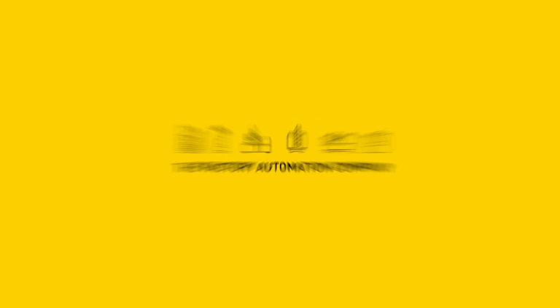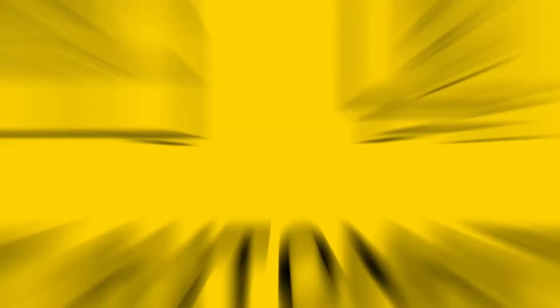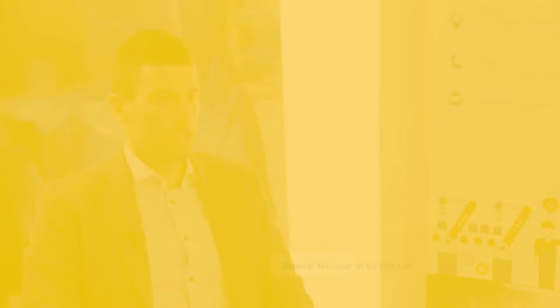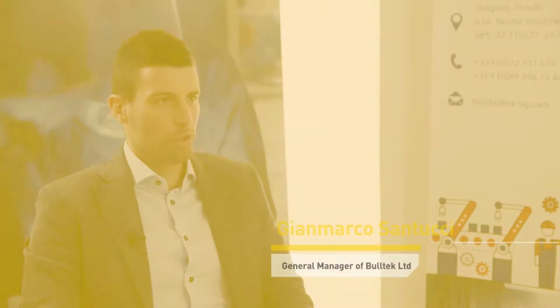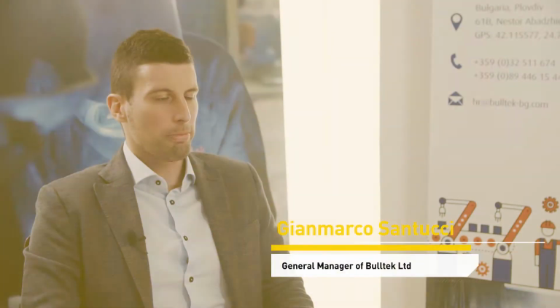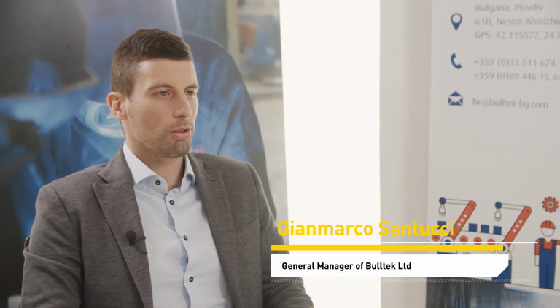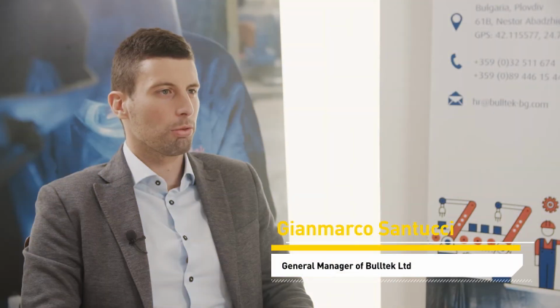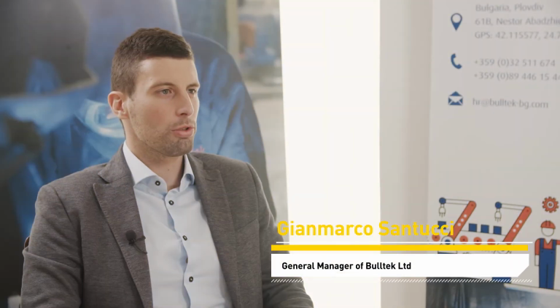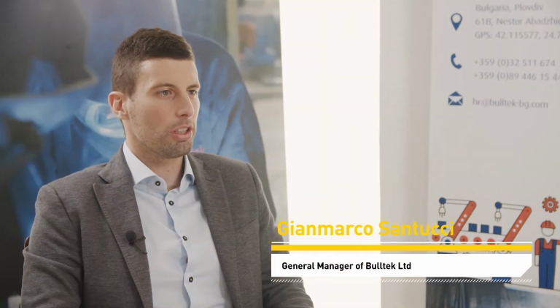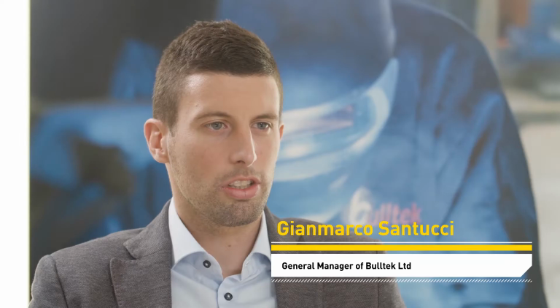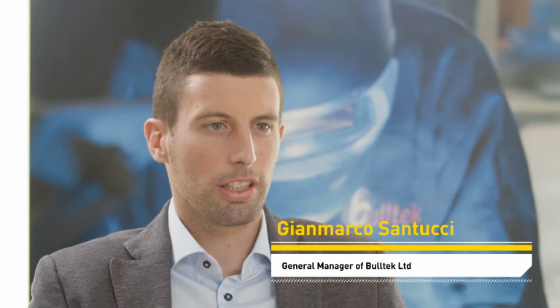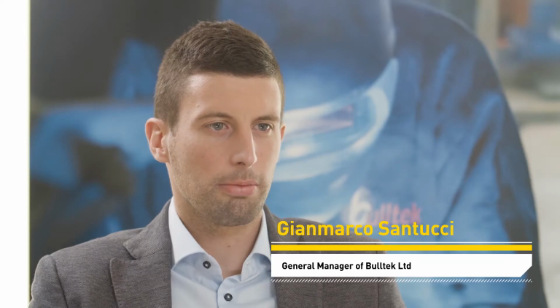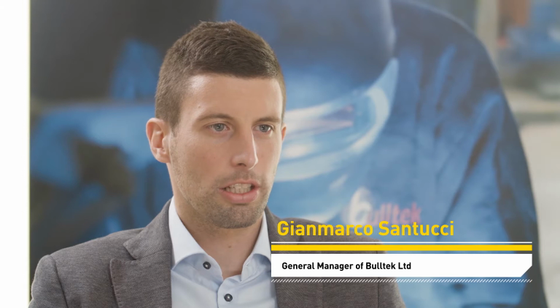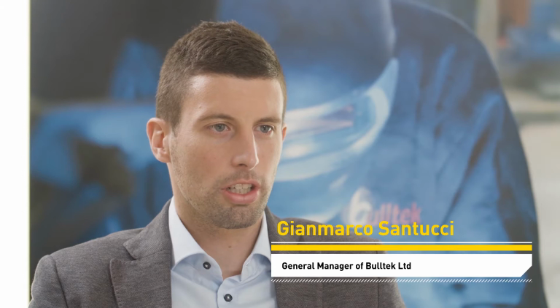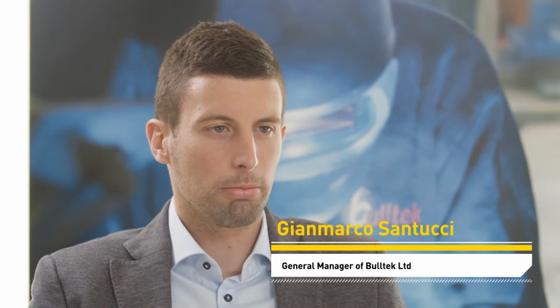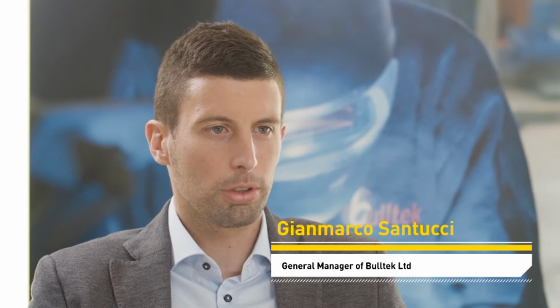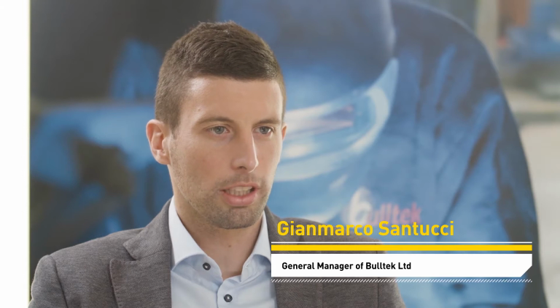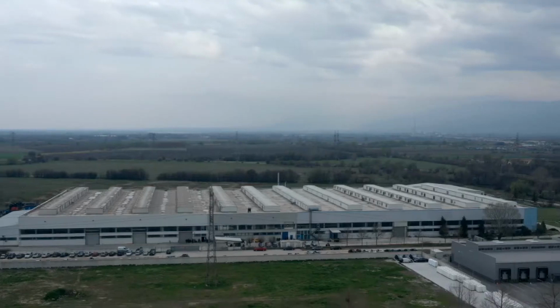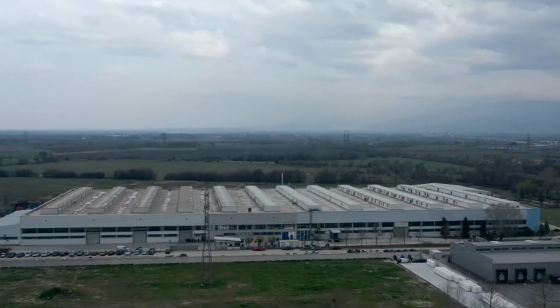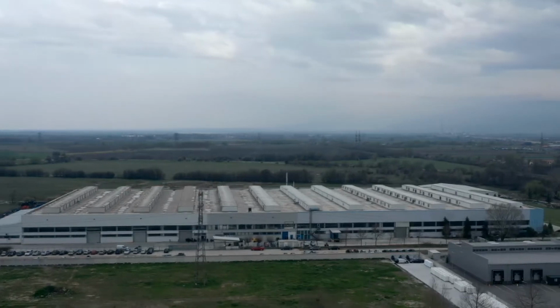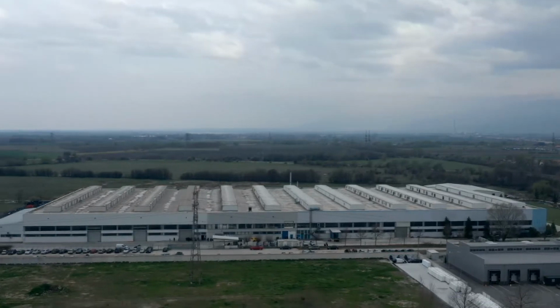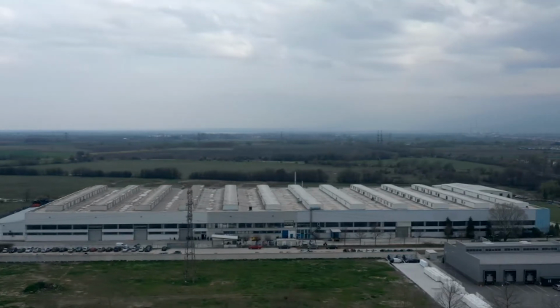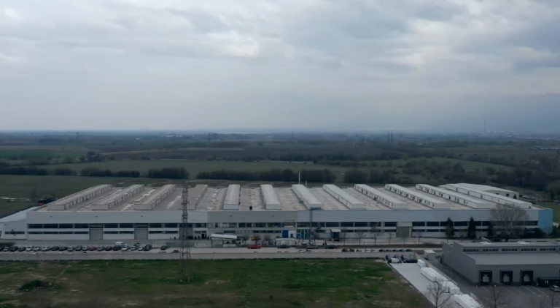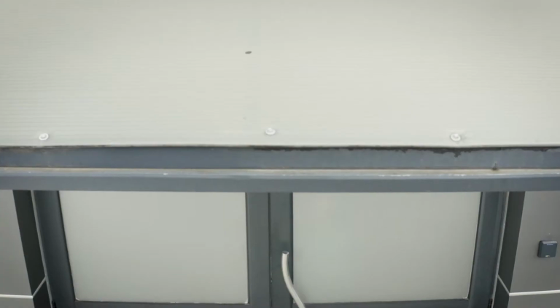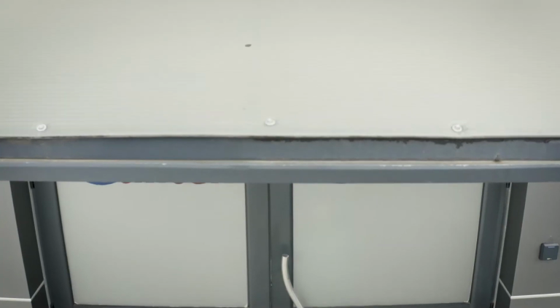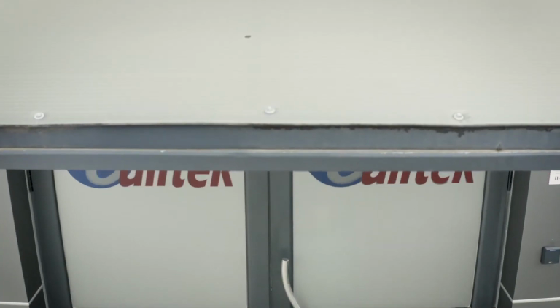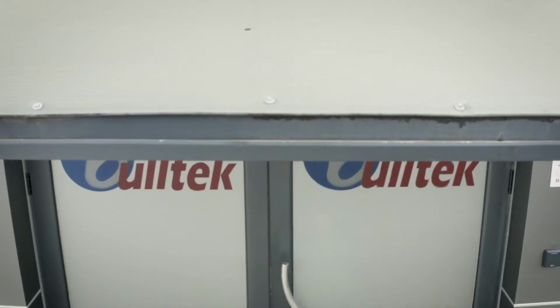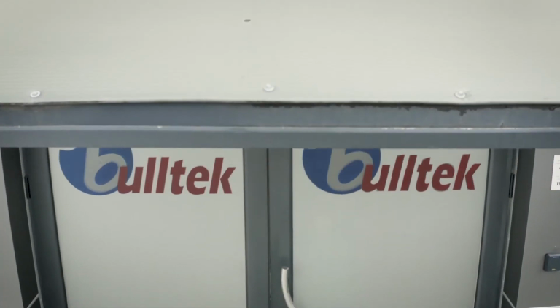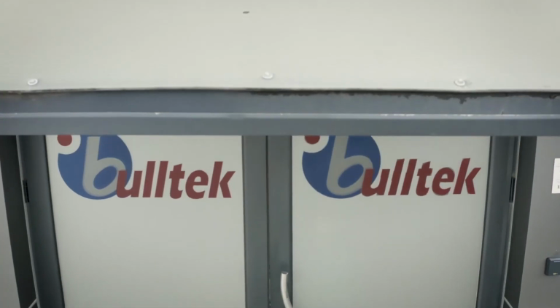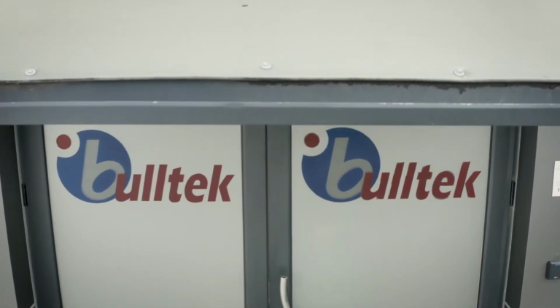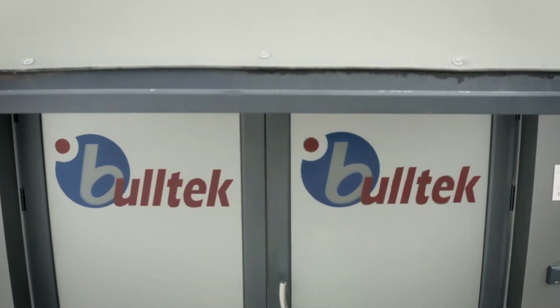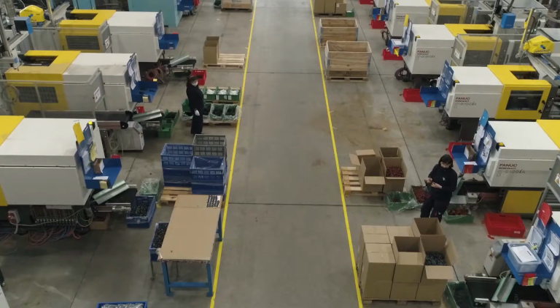My name is Jamarco Santucci, General Manager of BULTEC, and I have been in Bulgaria for 10 years.